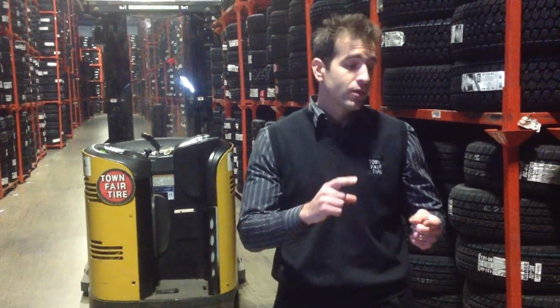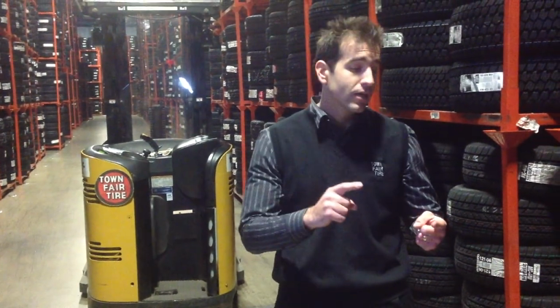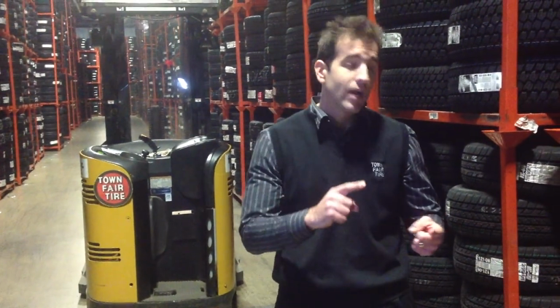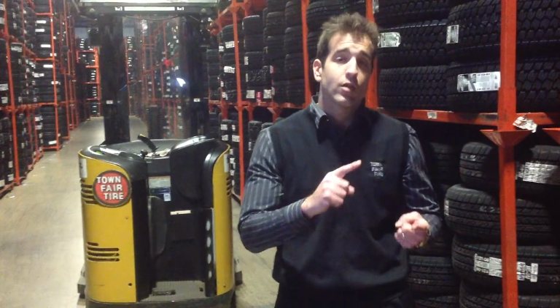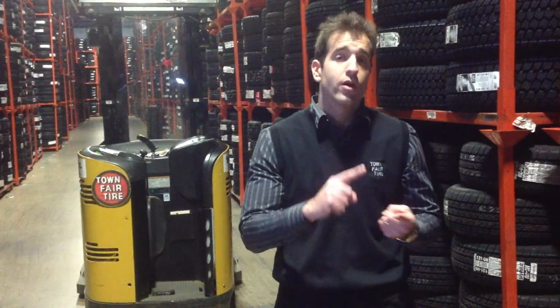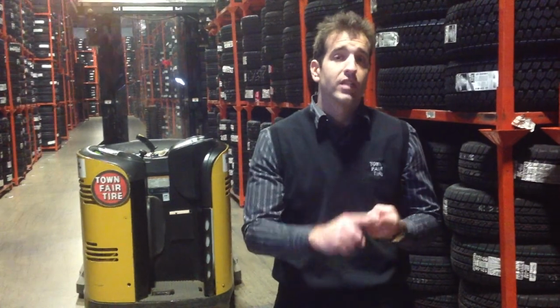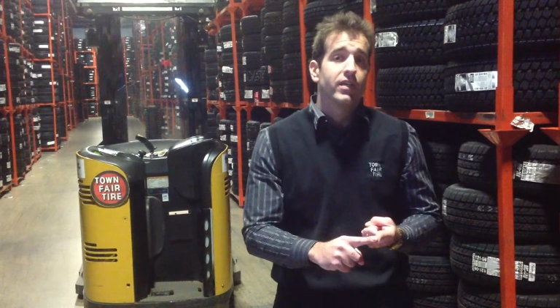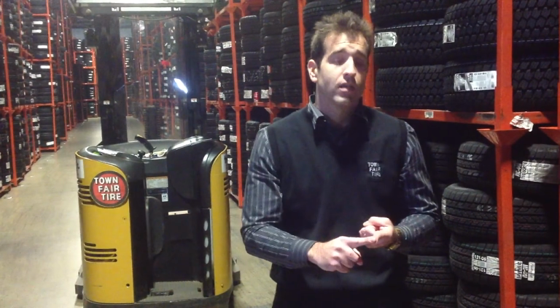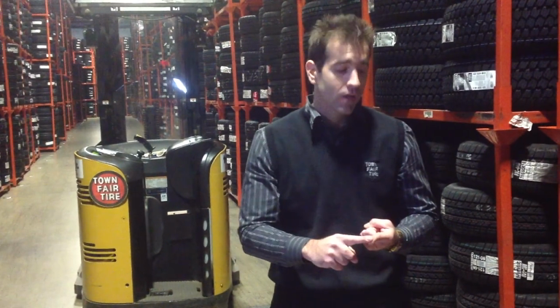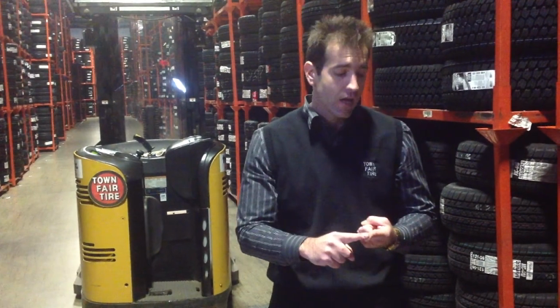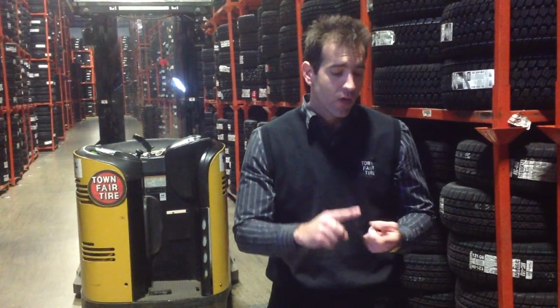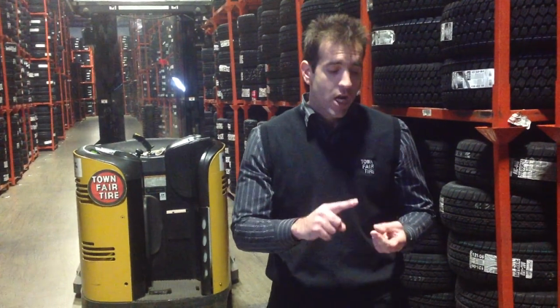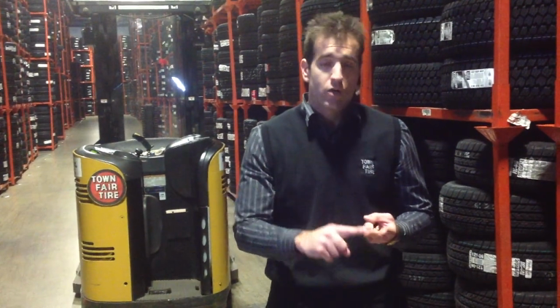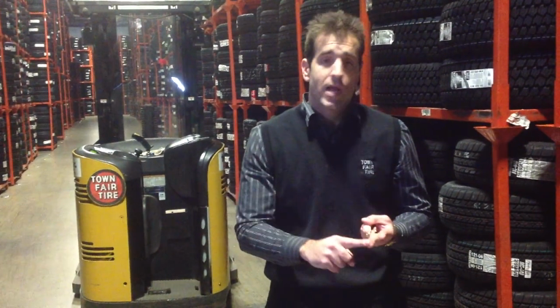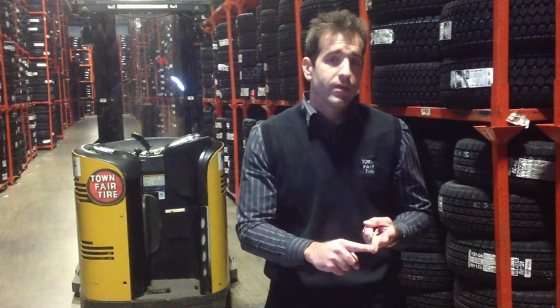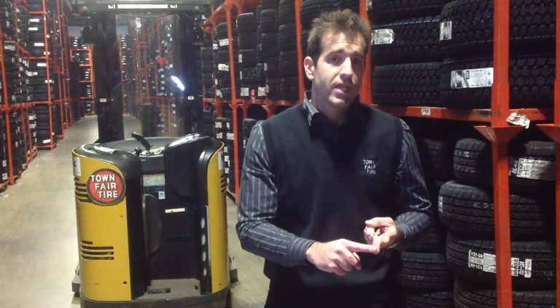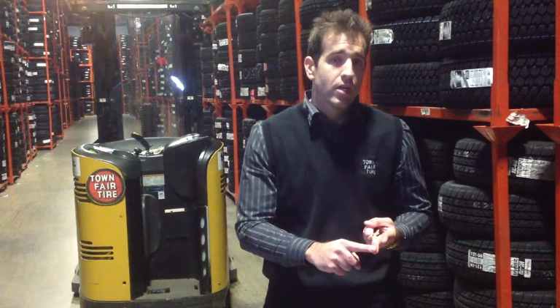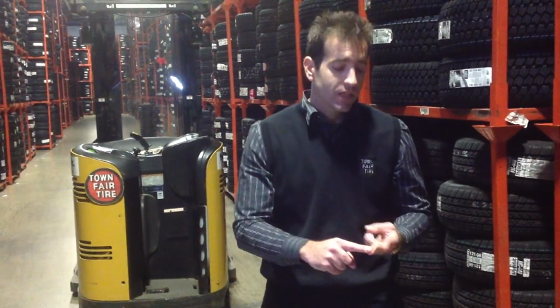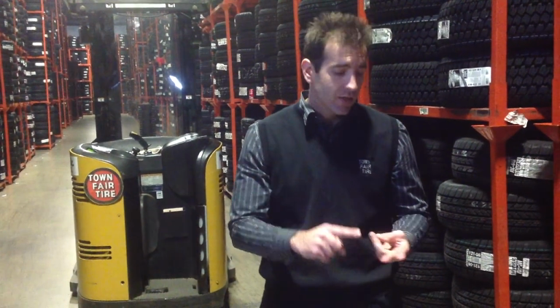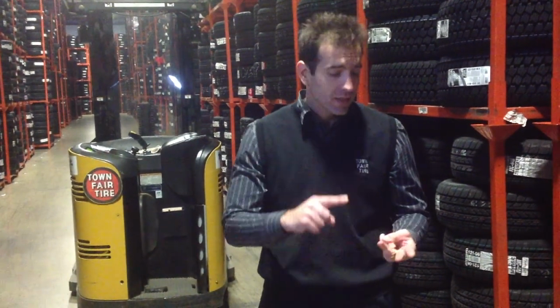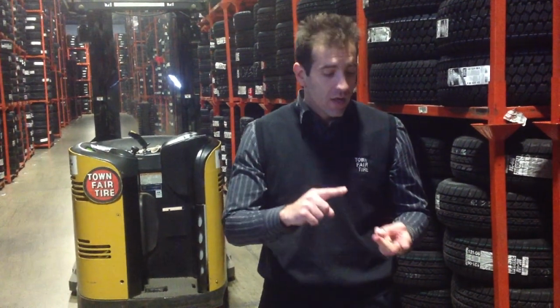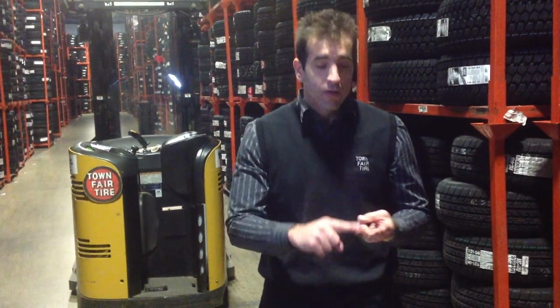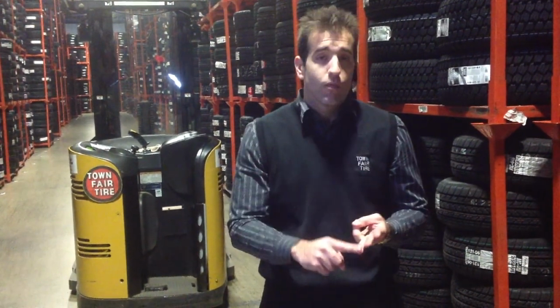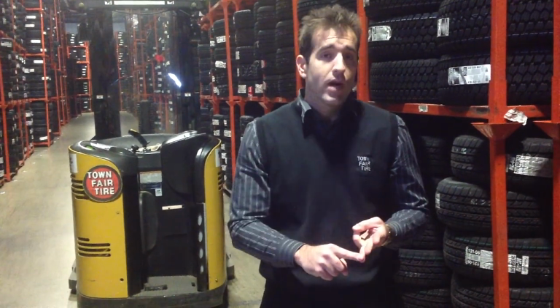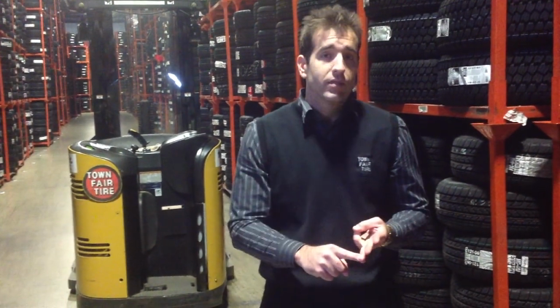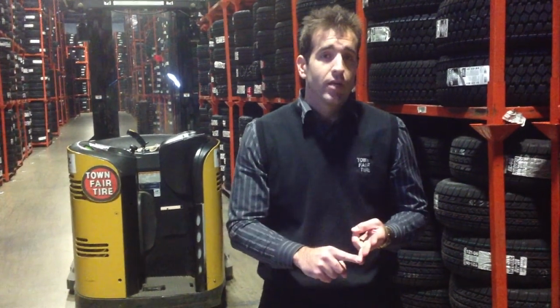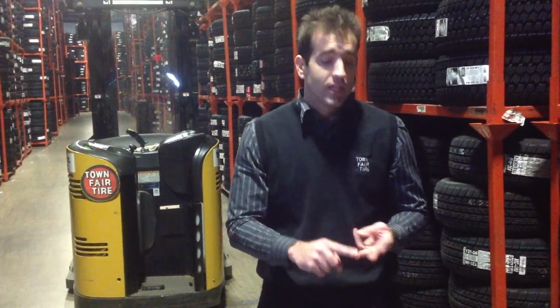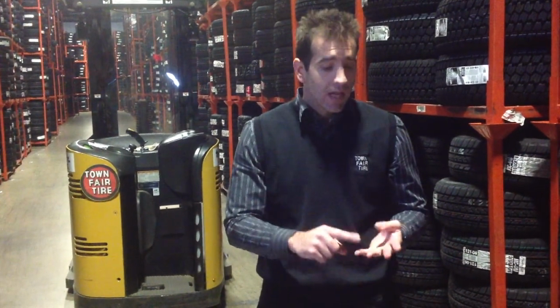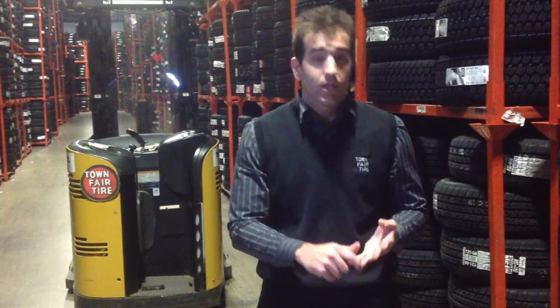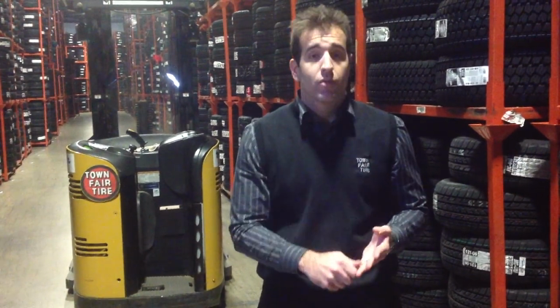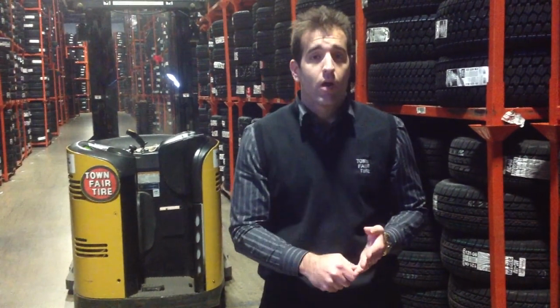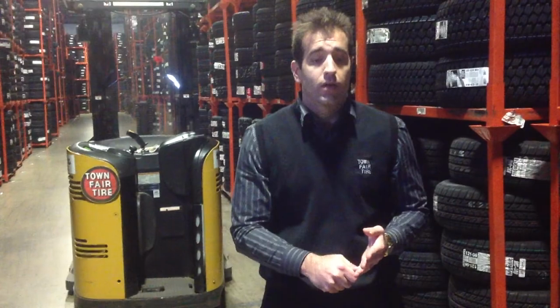Truck tires that go on your Chevy Silverado, your Ram 1500 series, your Ford F-Series, and some Toyotas.